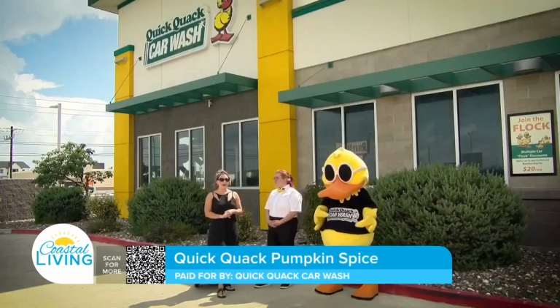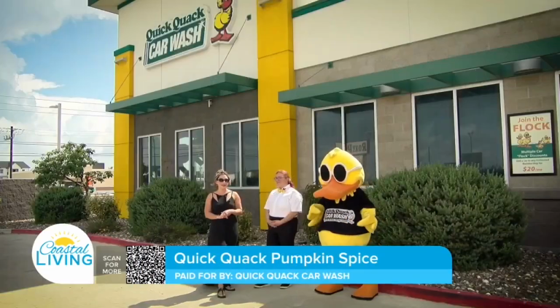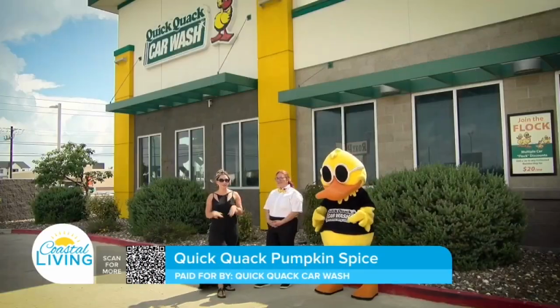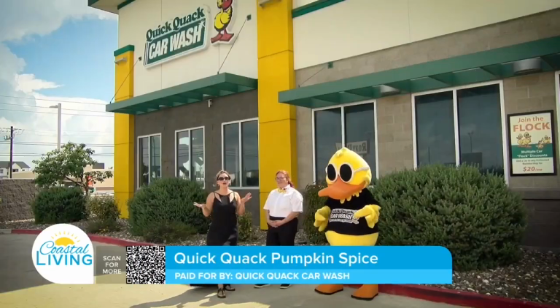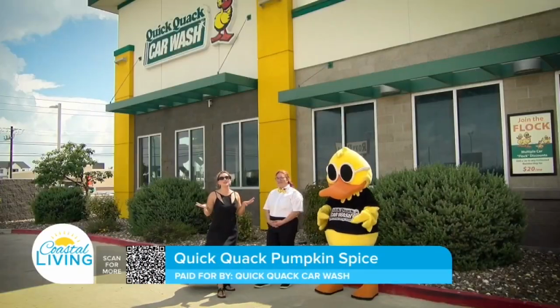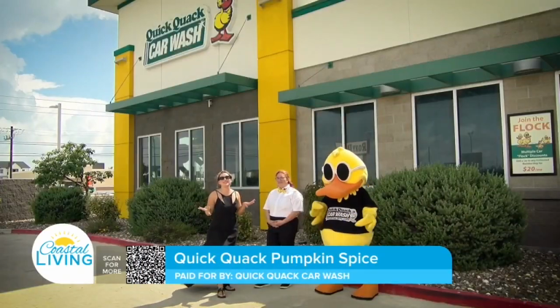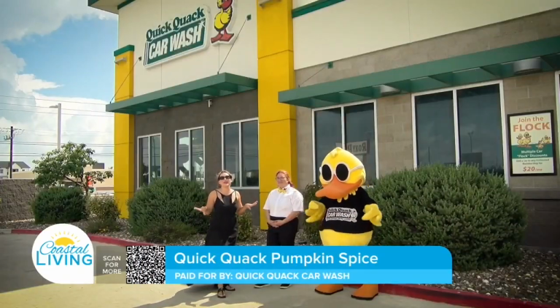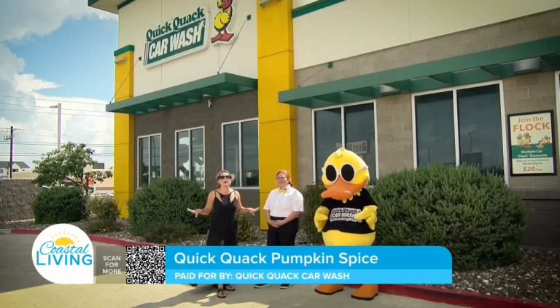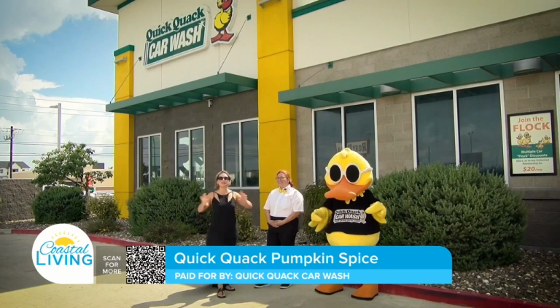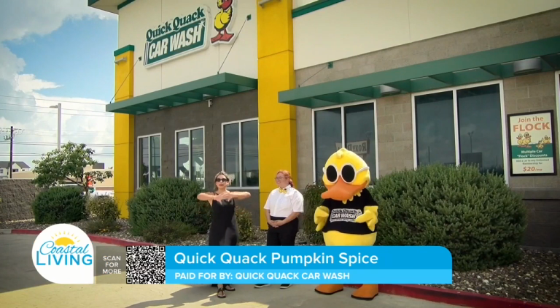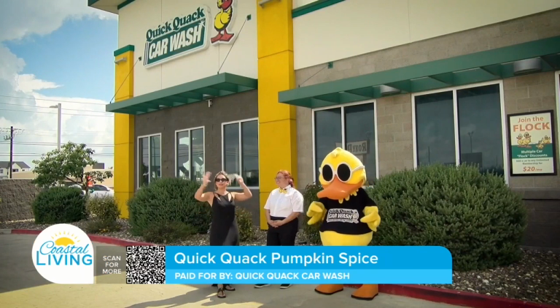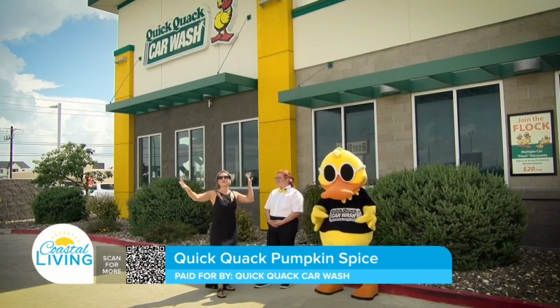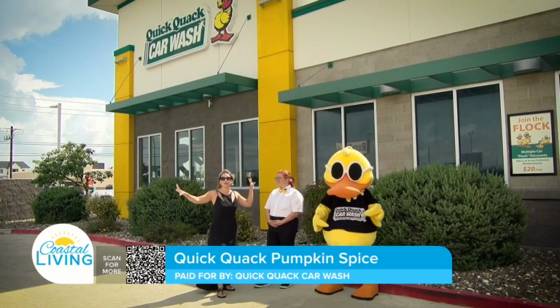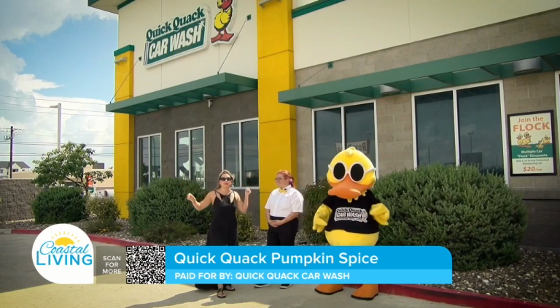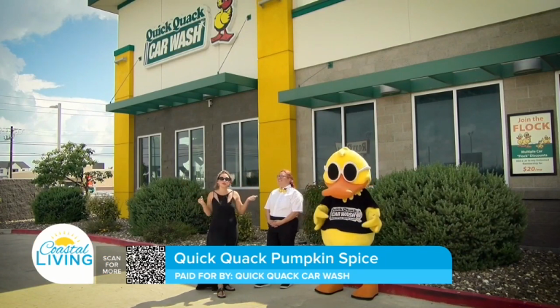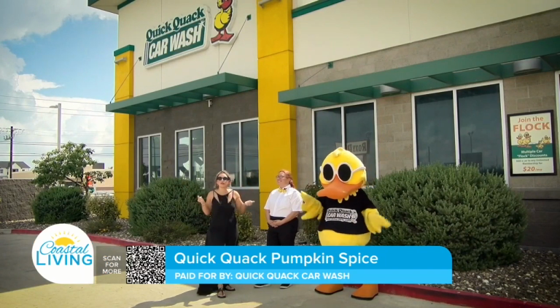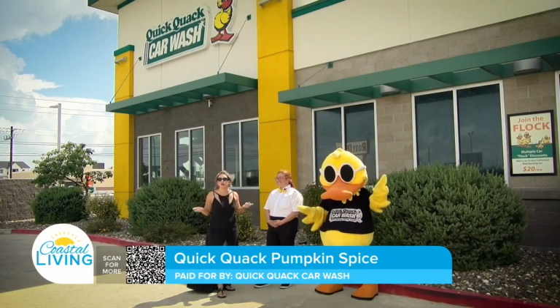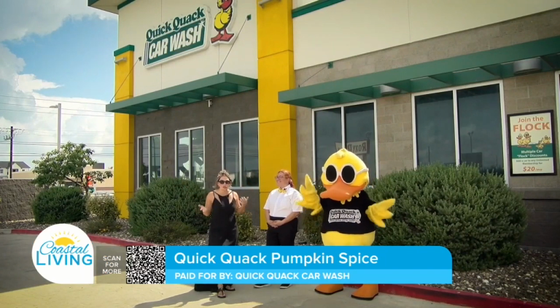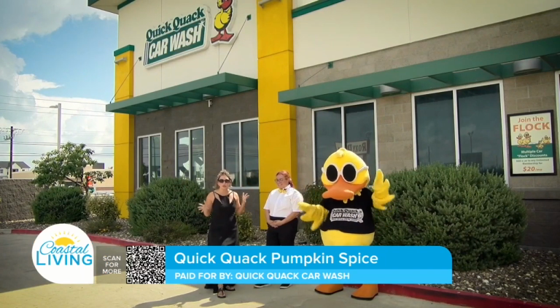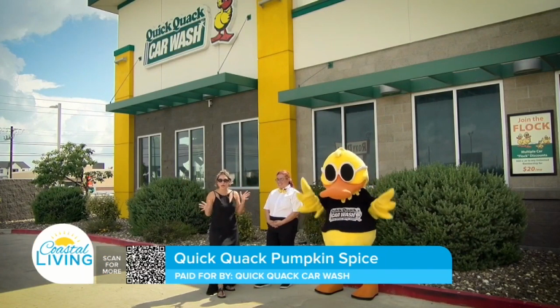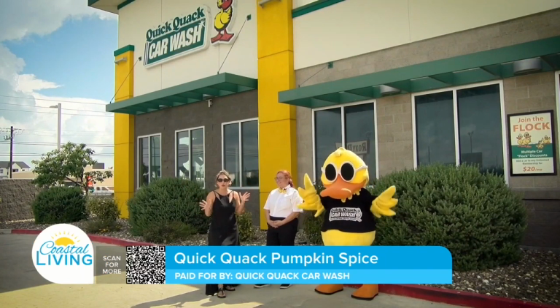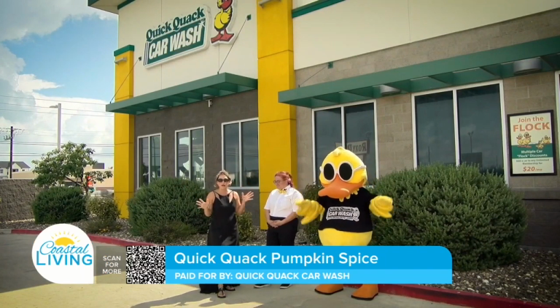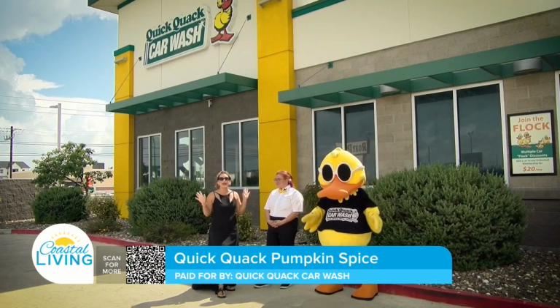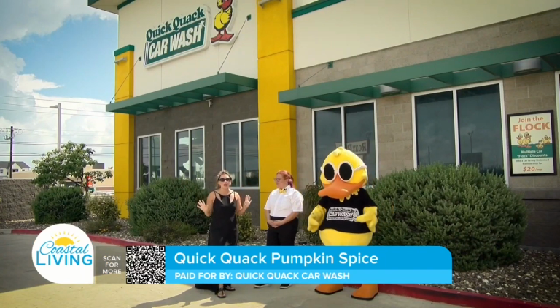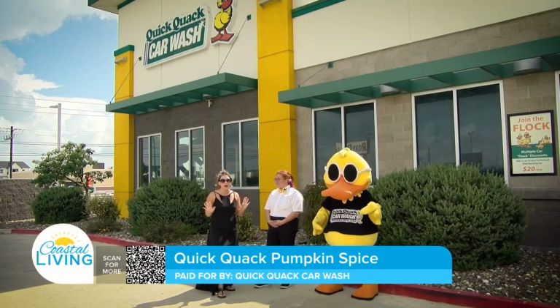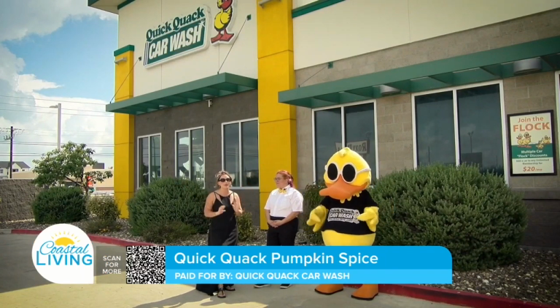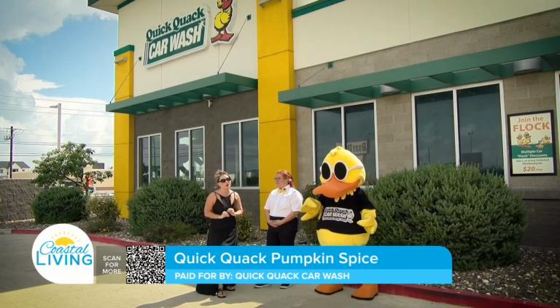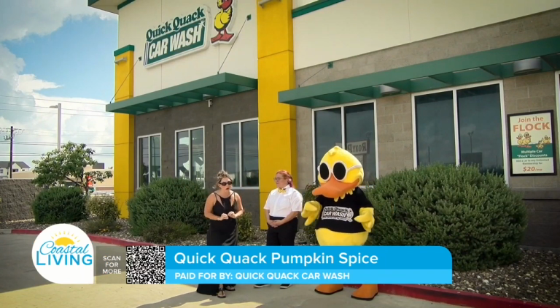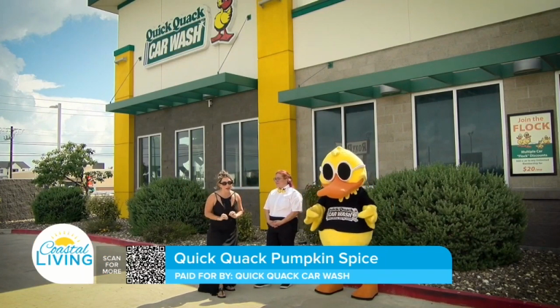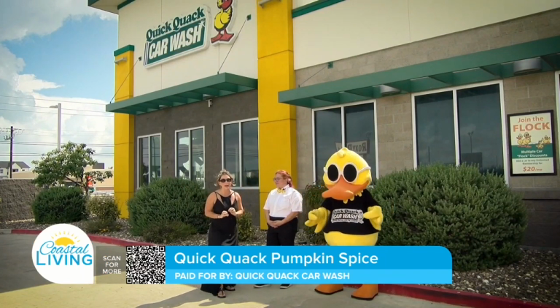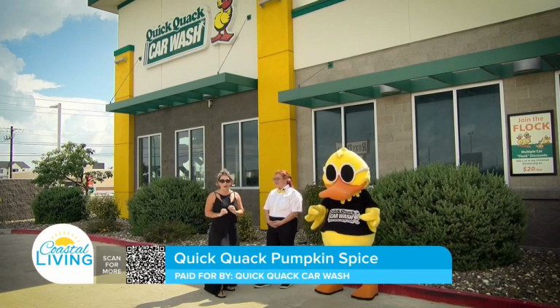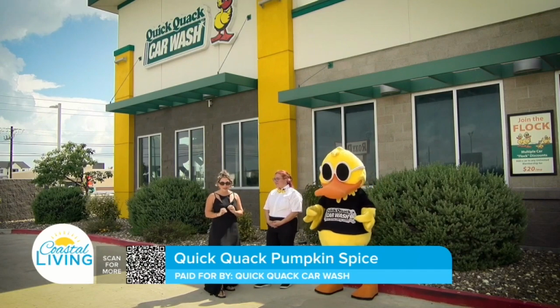All right guys, fall is in the air. Pumpkin spice everything — your drink, your lotion, your body wash. How about your car?